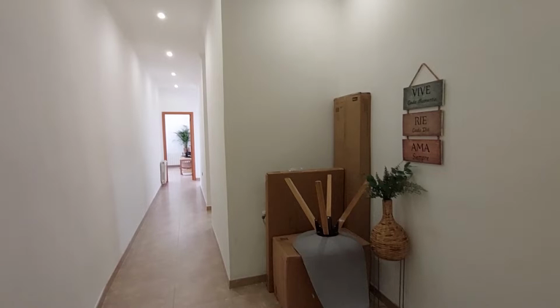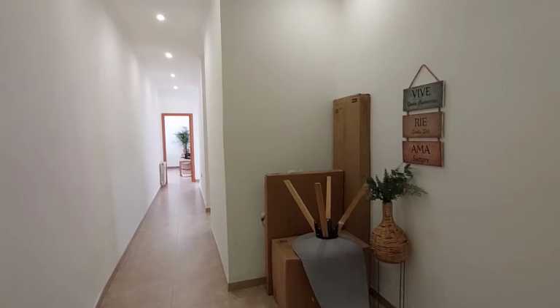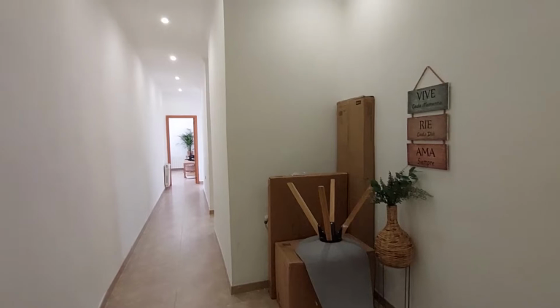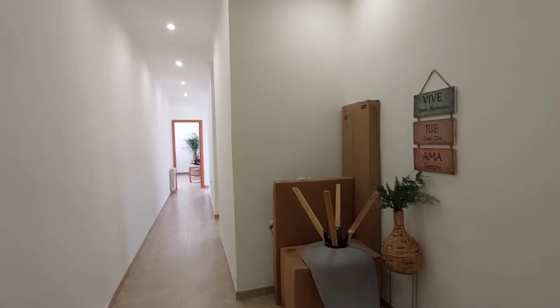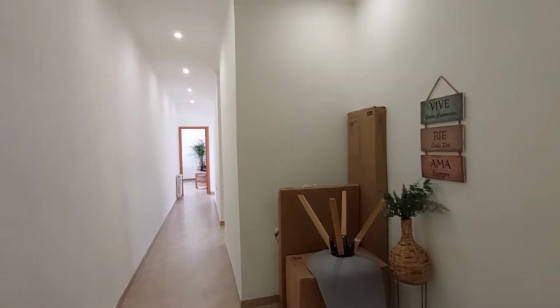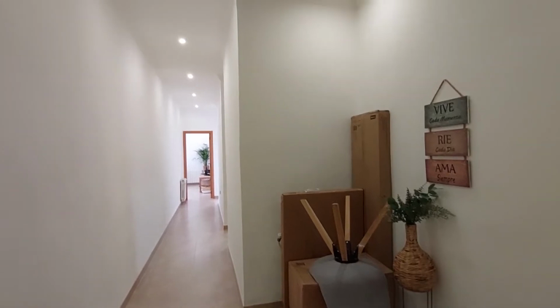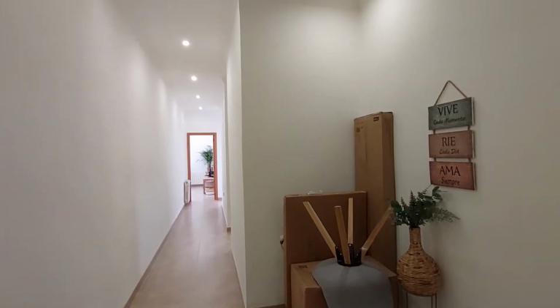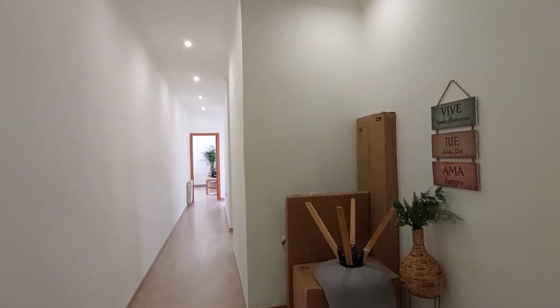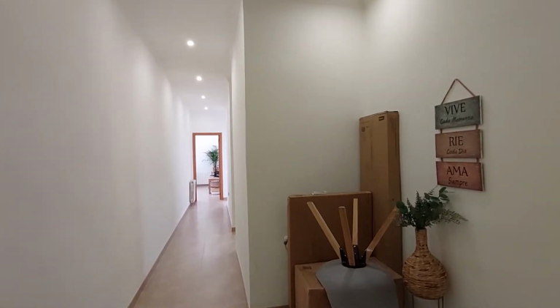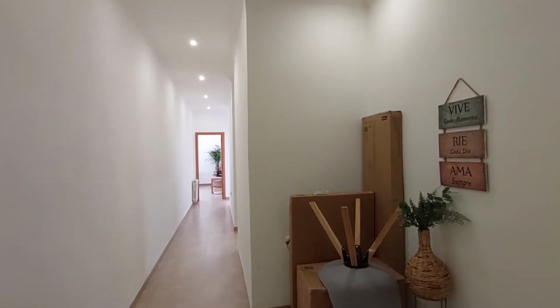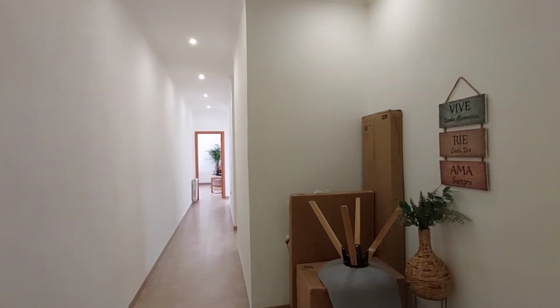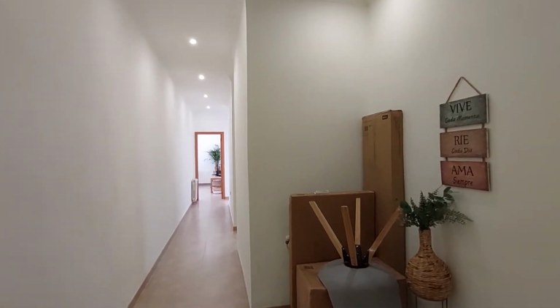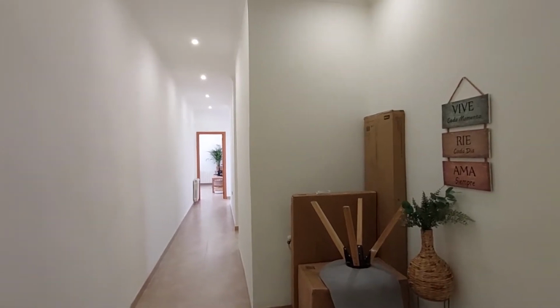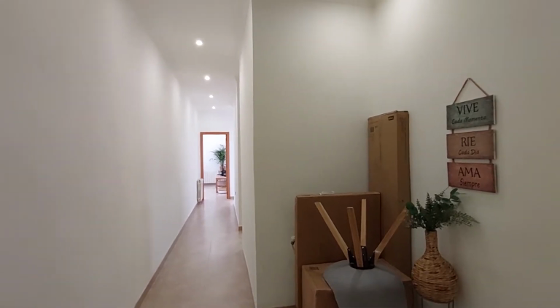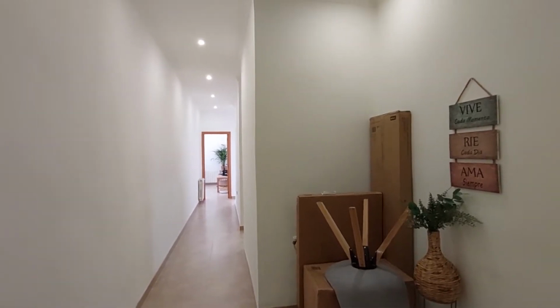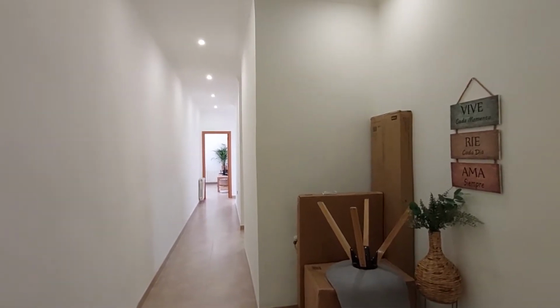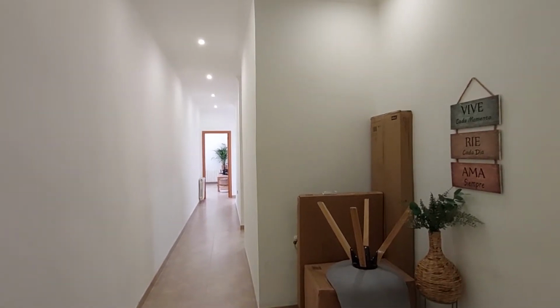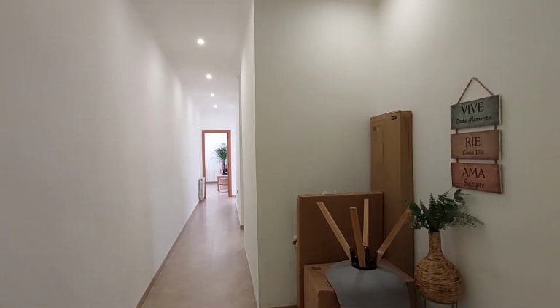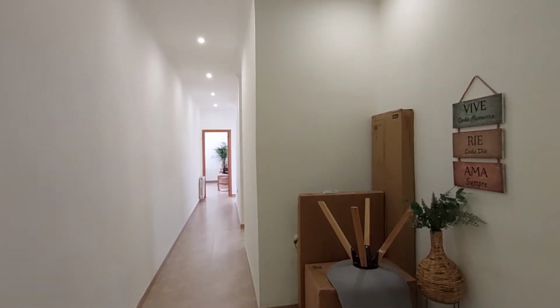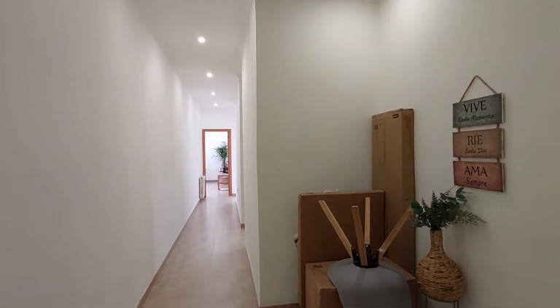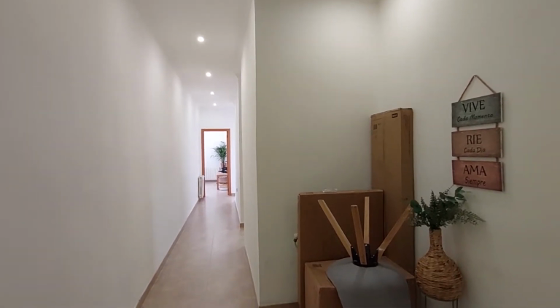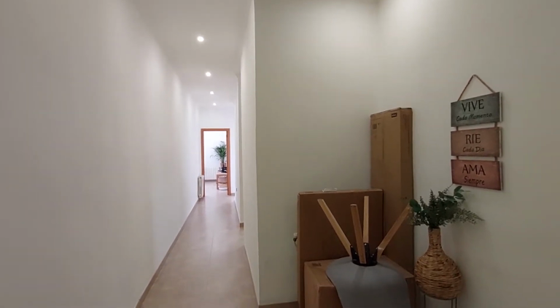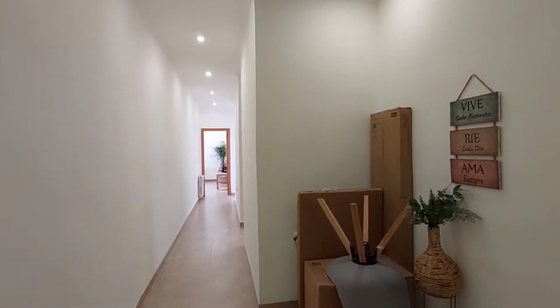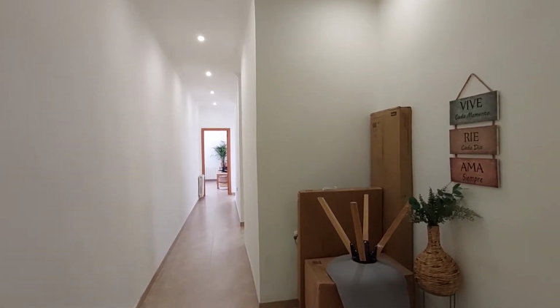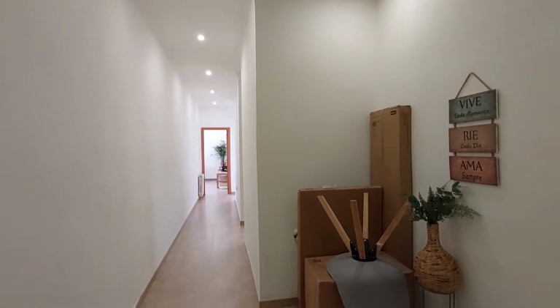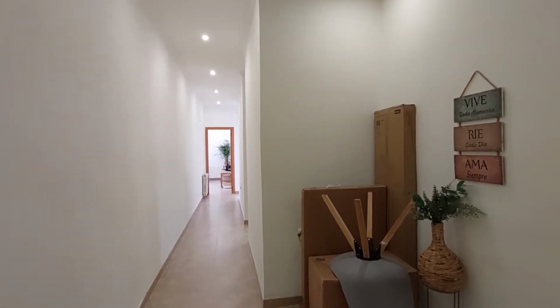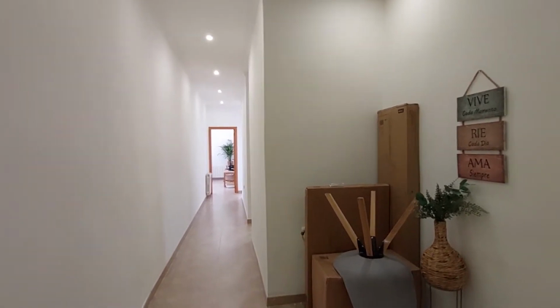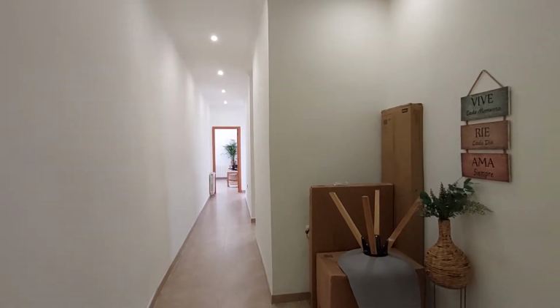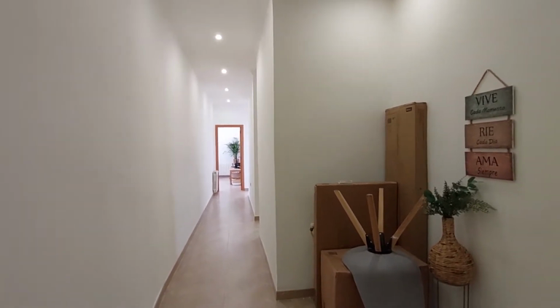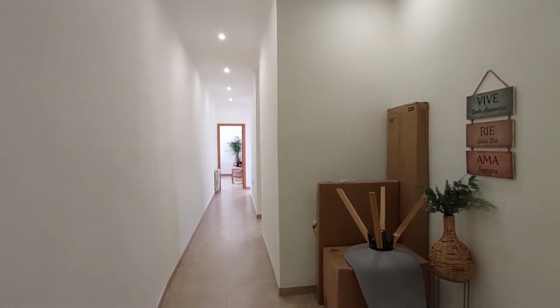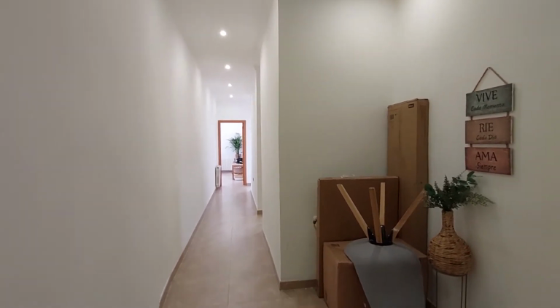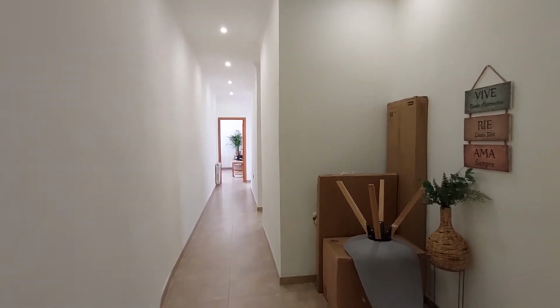Hello, this is Anna from Spotahome. Here we are in Casa de Cadiz. We're going to visit the three-bedroom apartment.